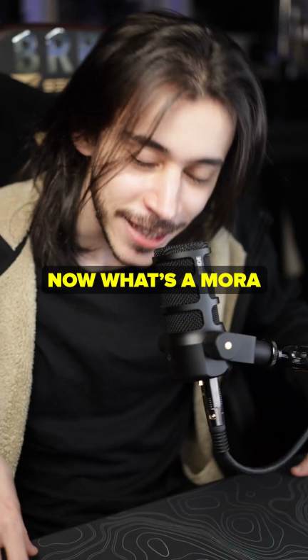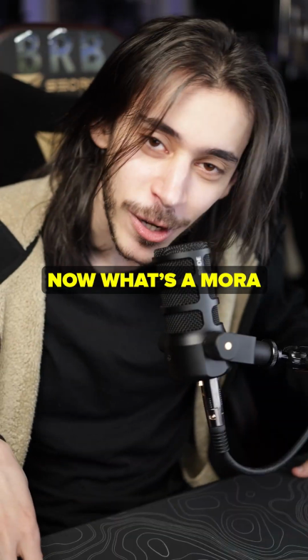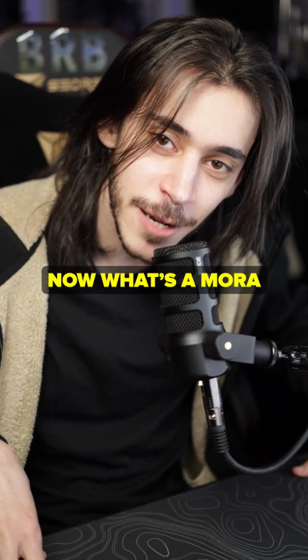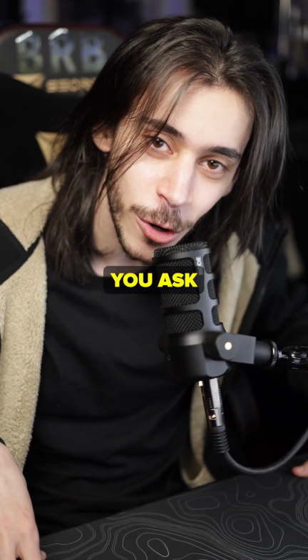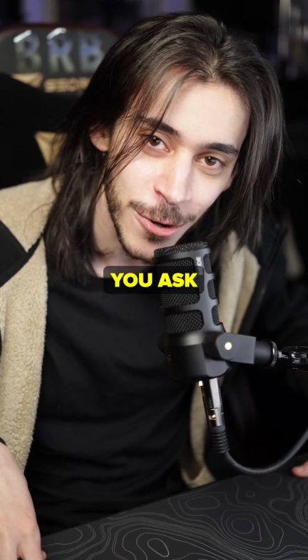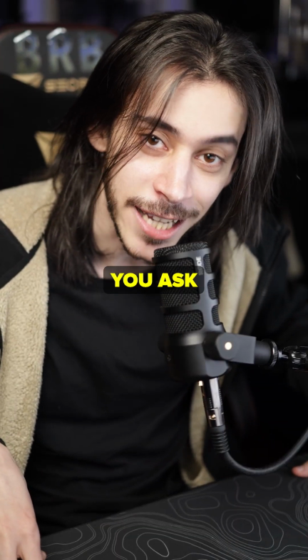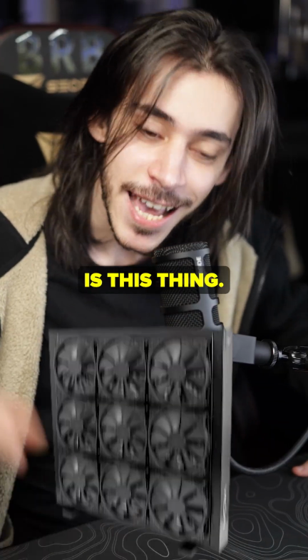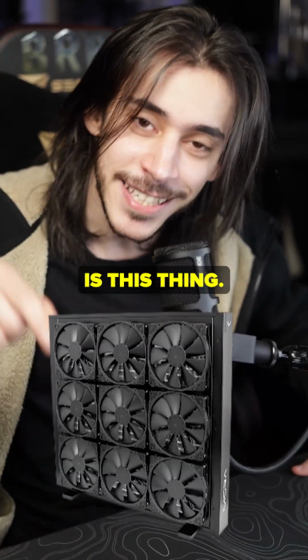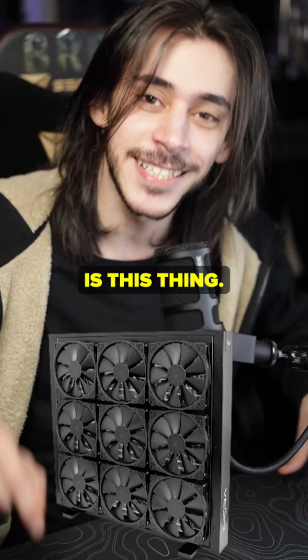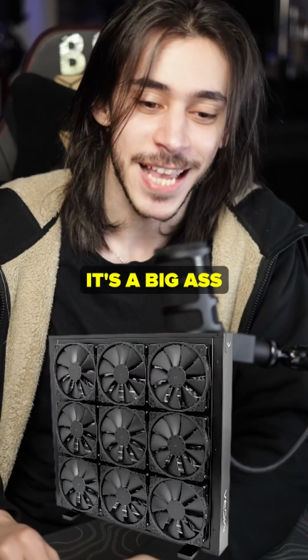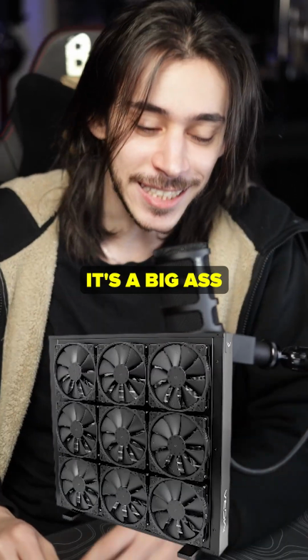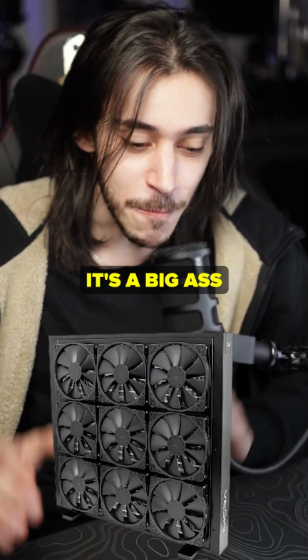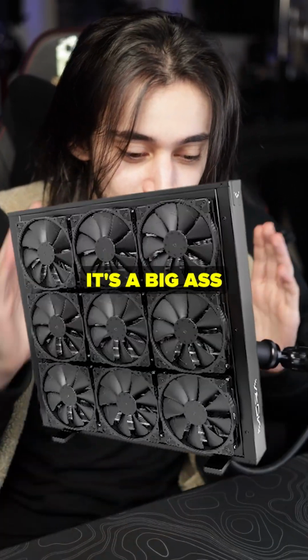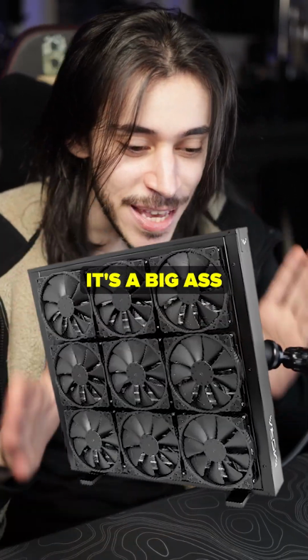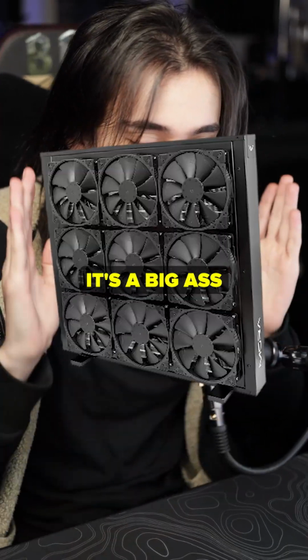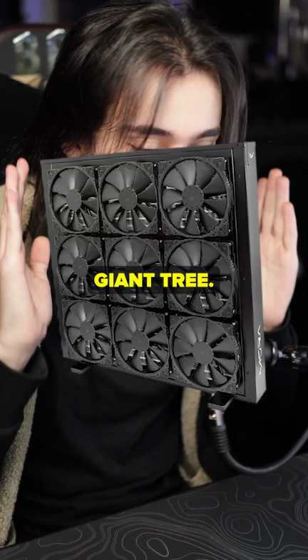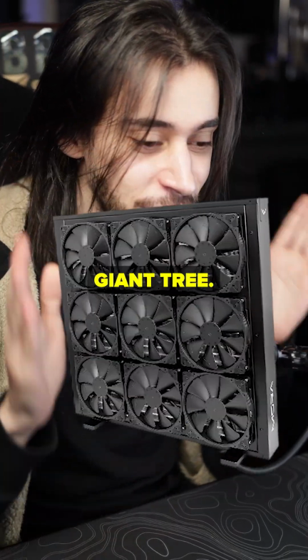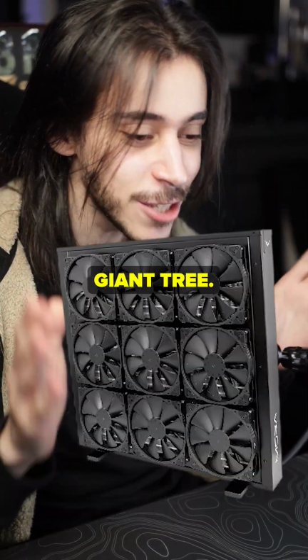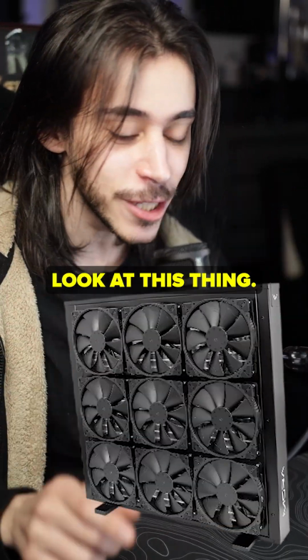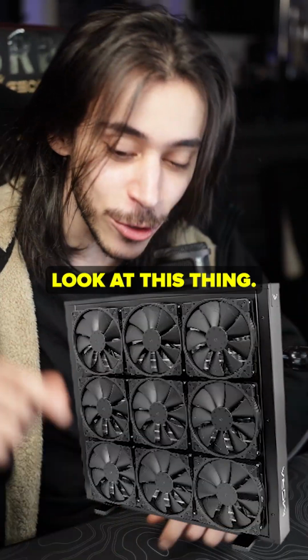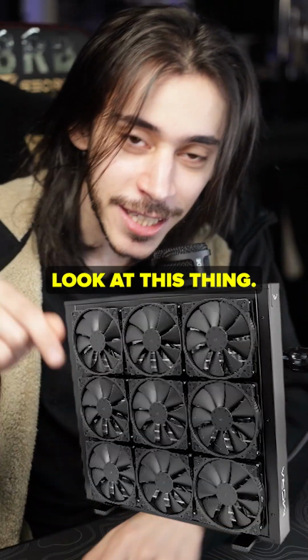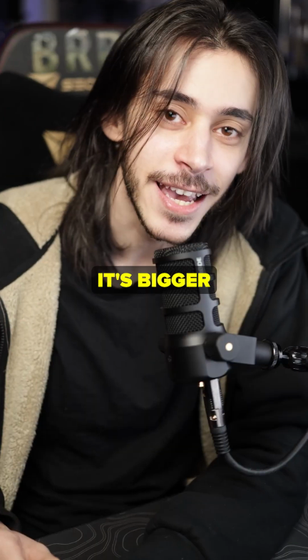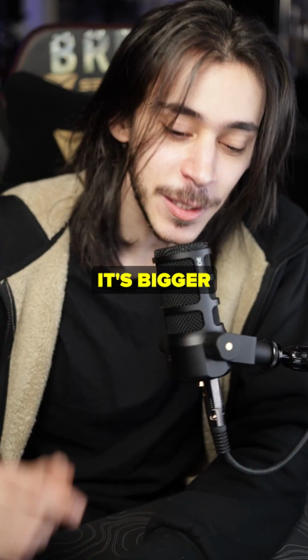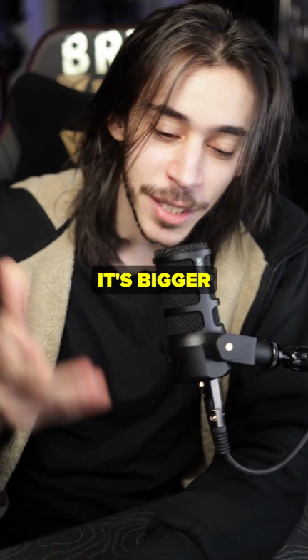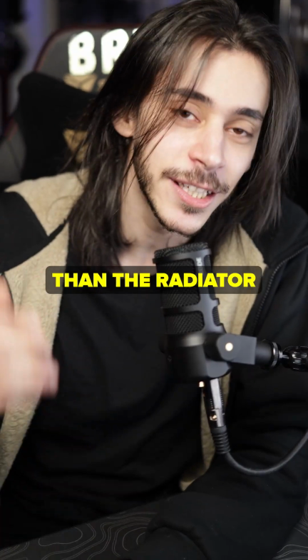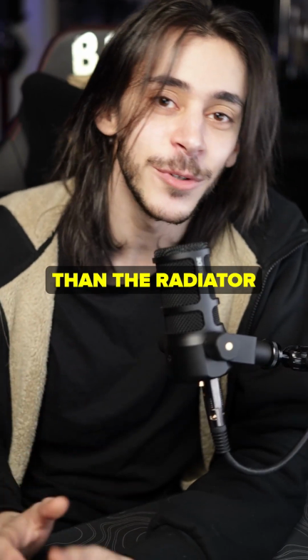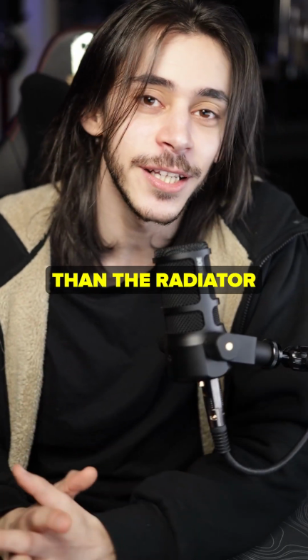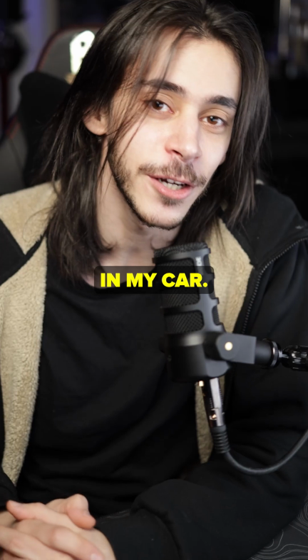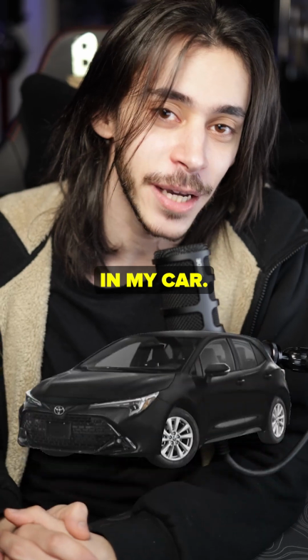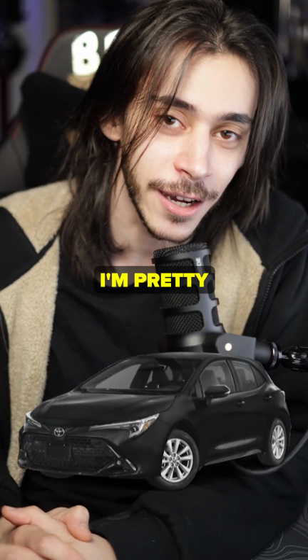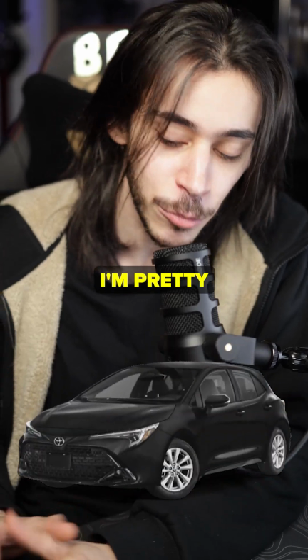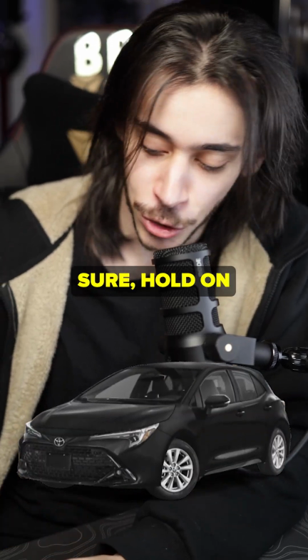Now, what's a Mora, you ask? It's this thing — it's a big, giant radiator. Look at this thing. It's bigger than the radiator in my car, I'm pretty sure.